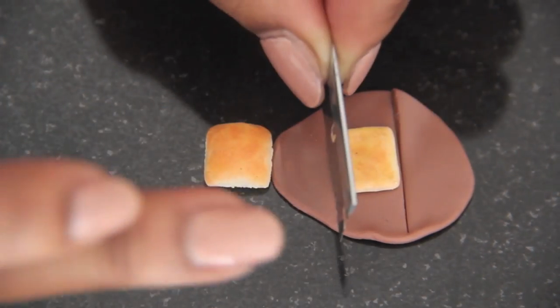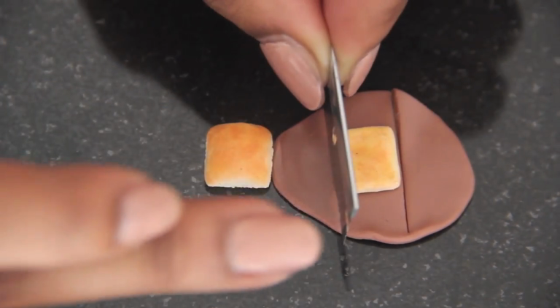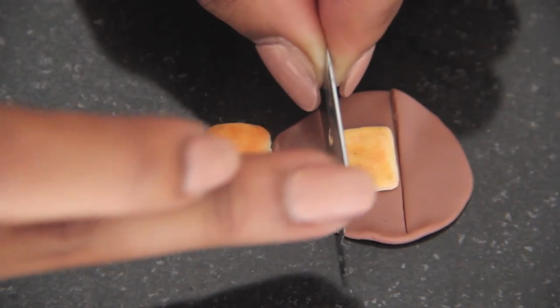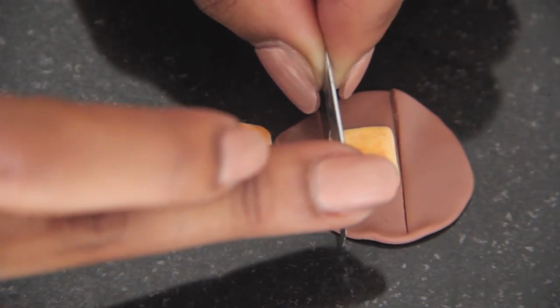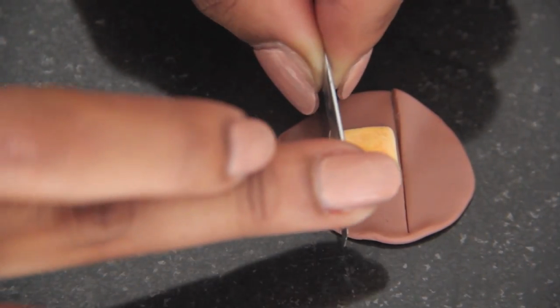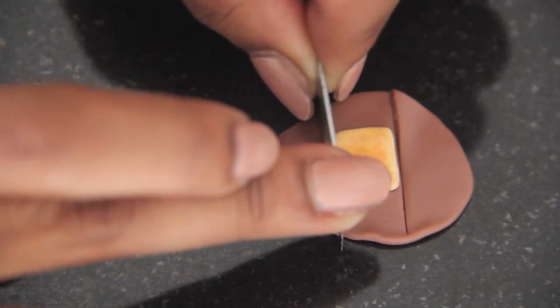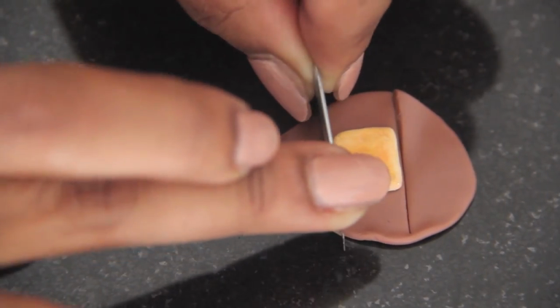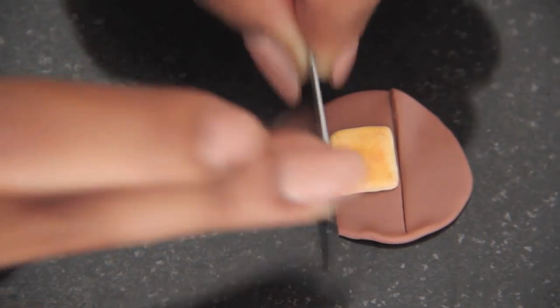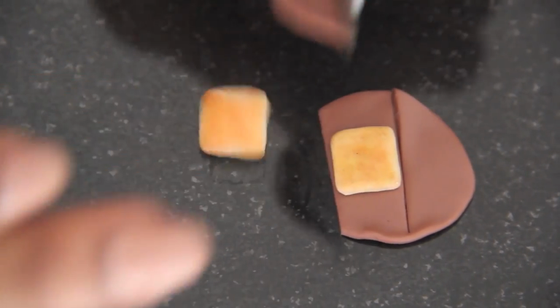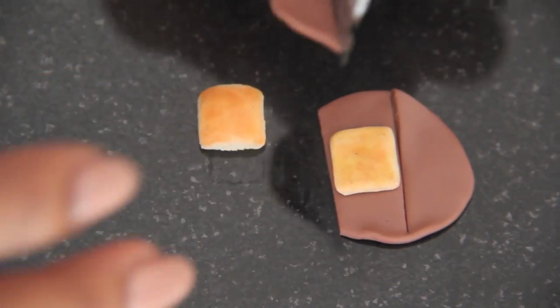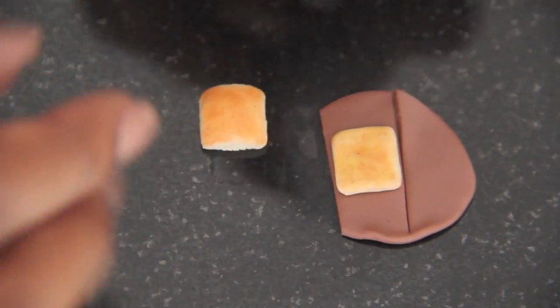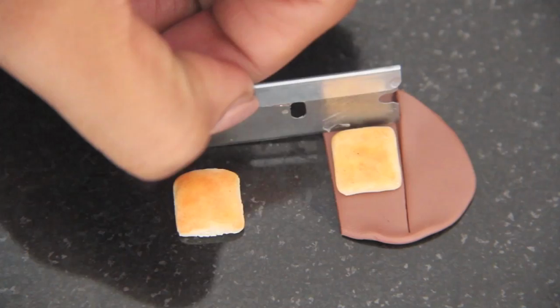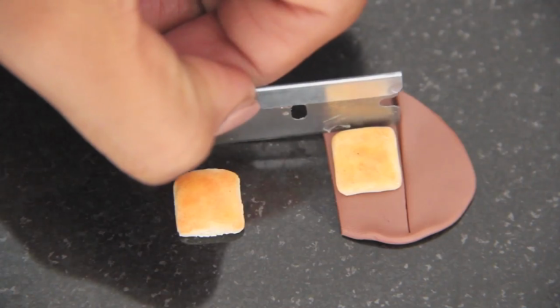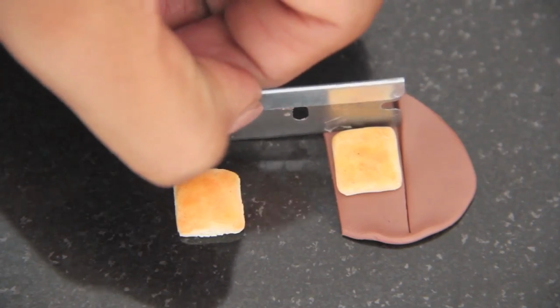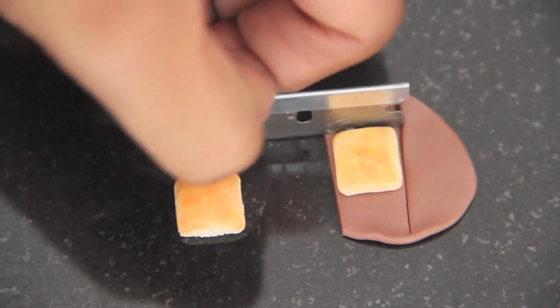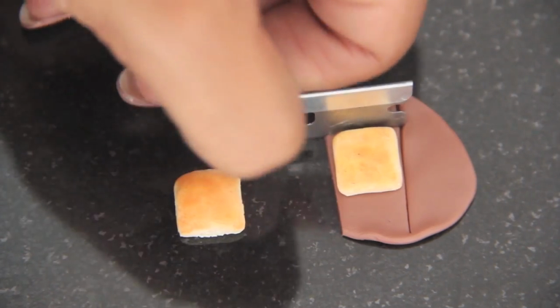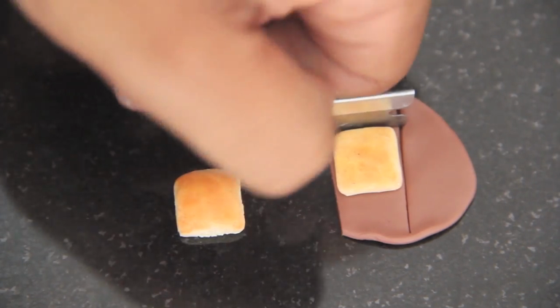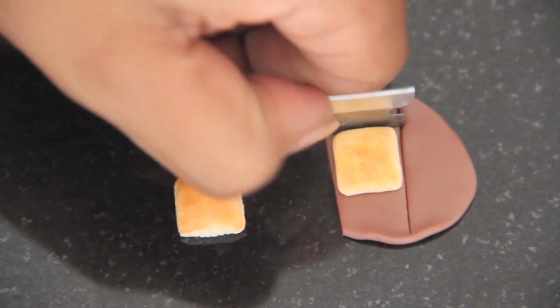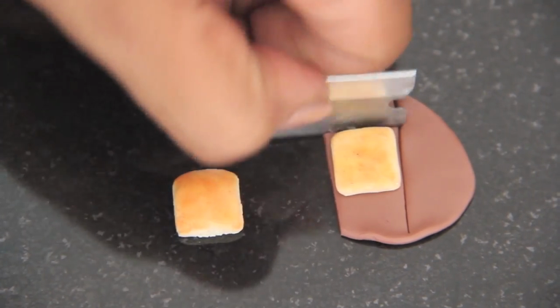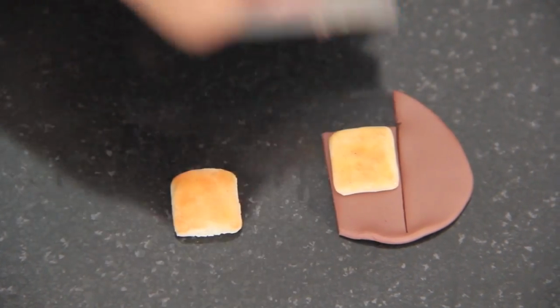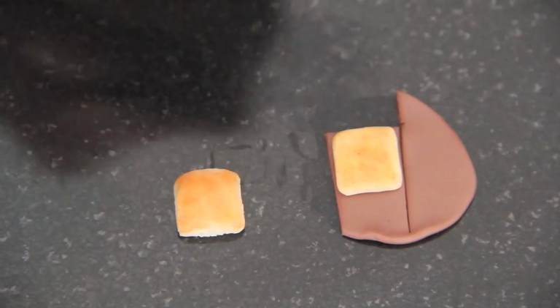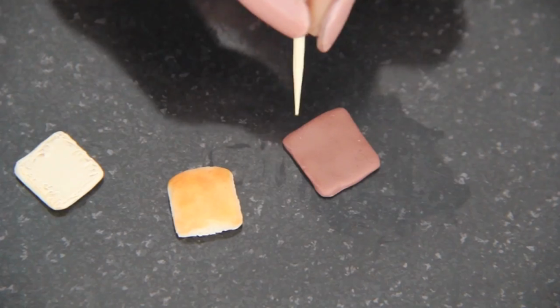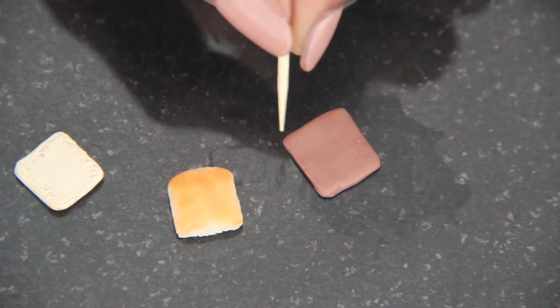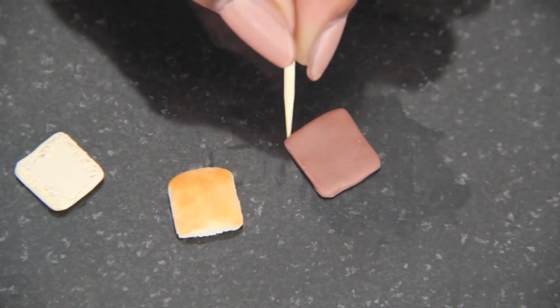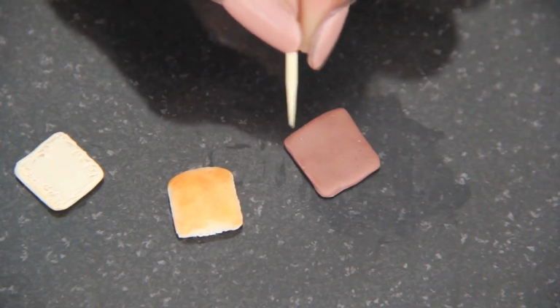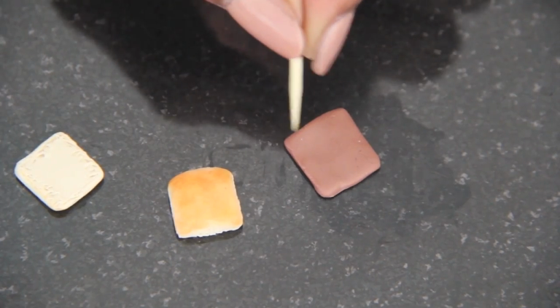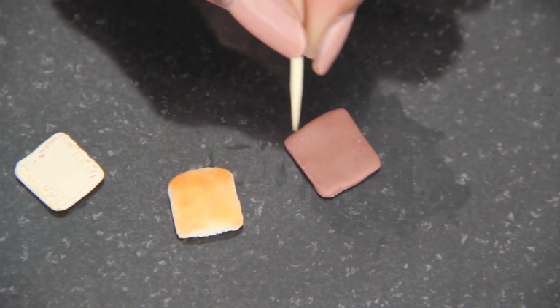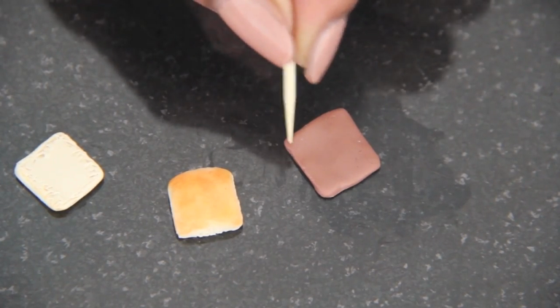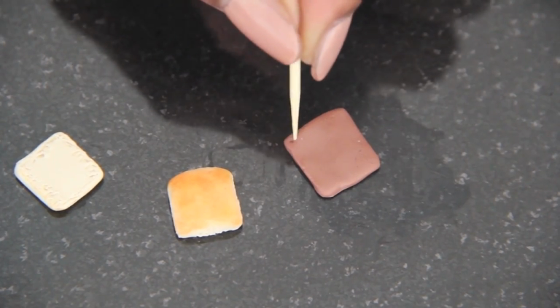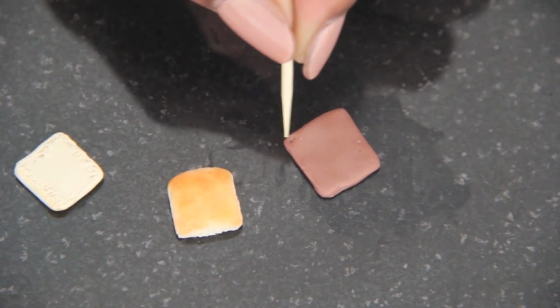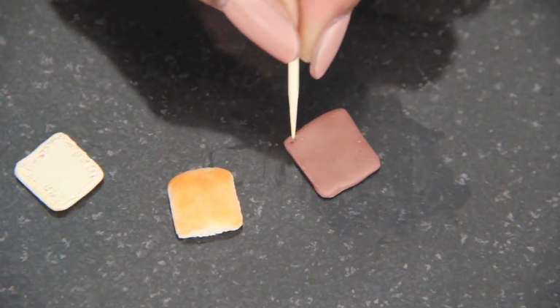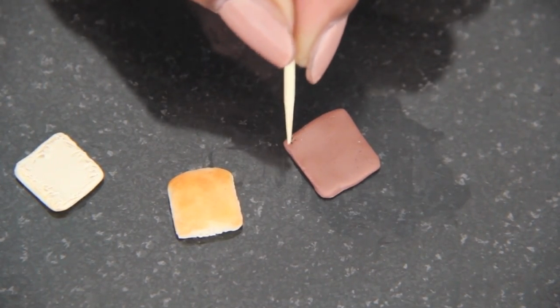I used brown polymer clay for the meat and then pressed aluminum foil into the clay to give it texture.